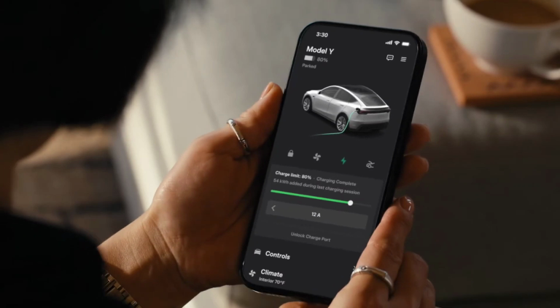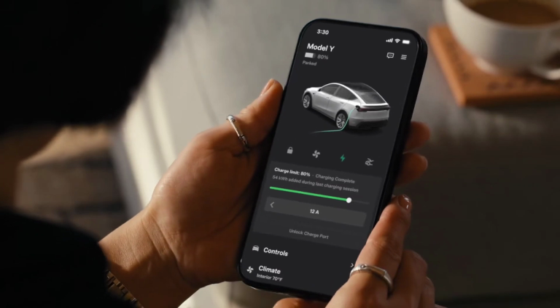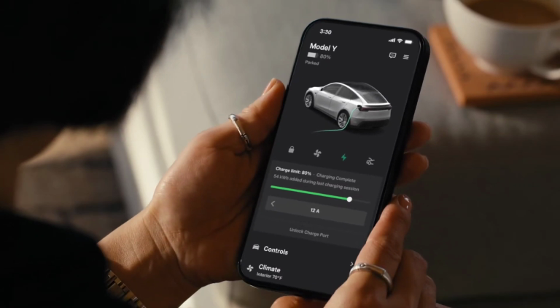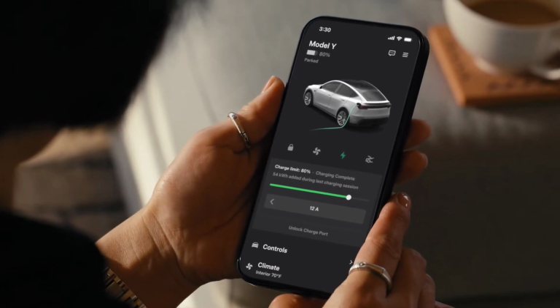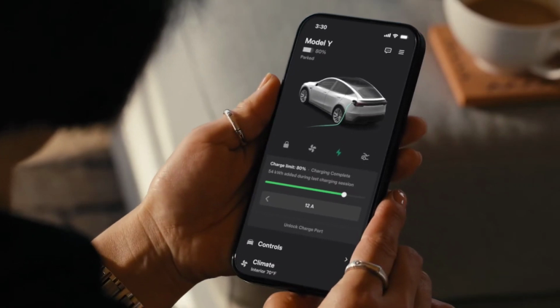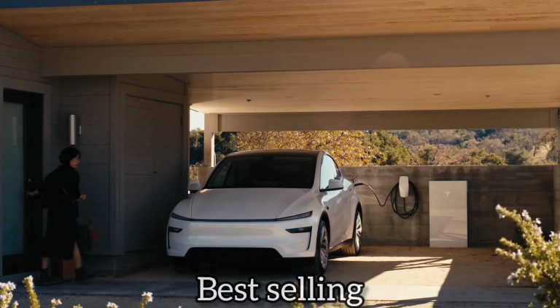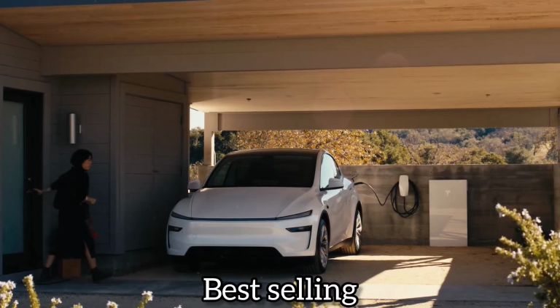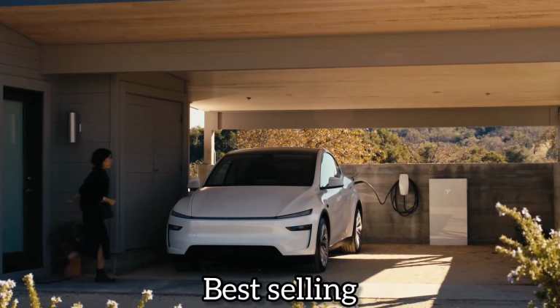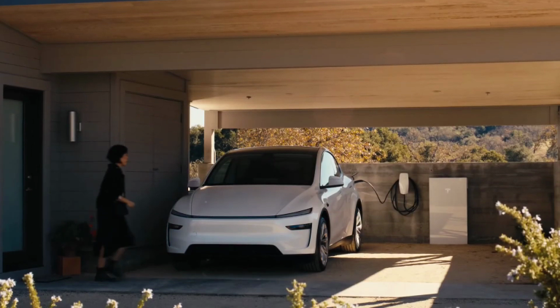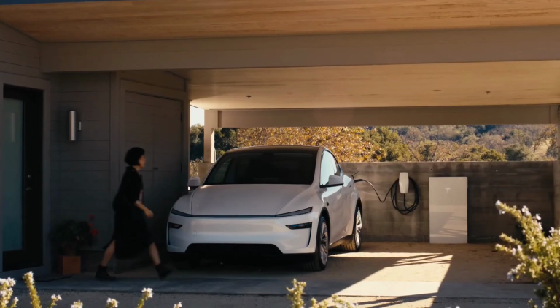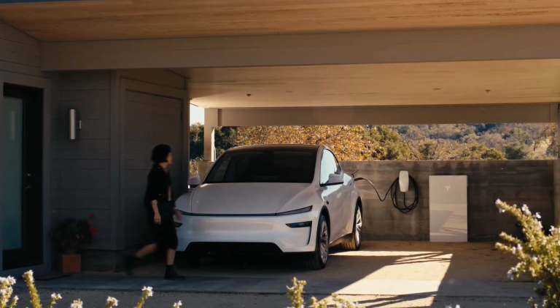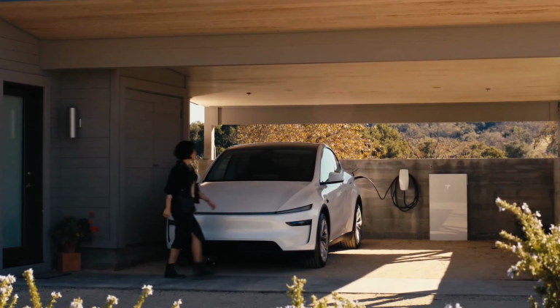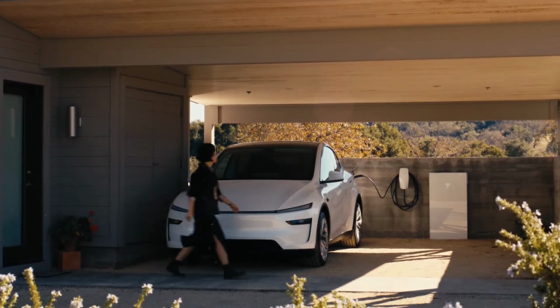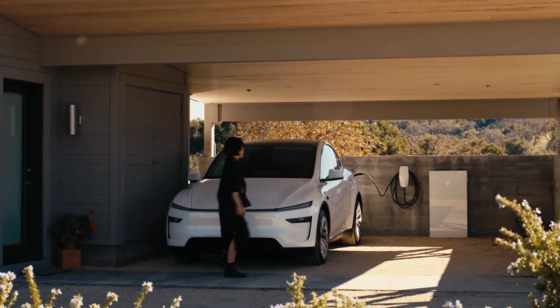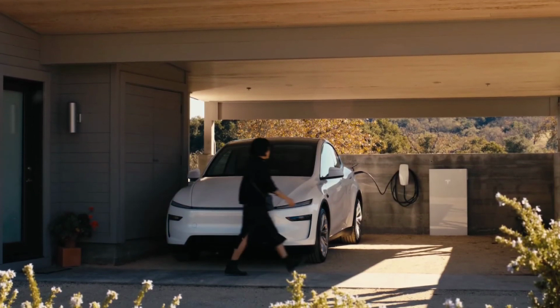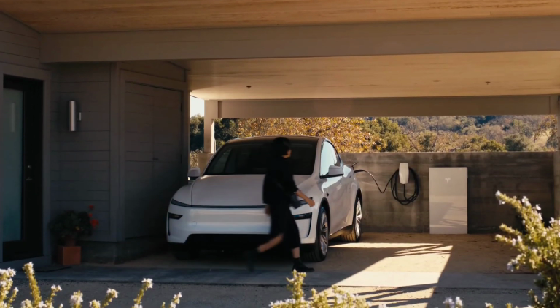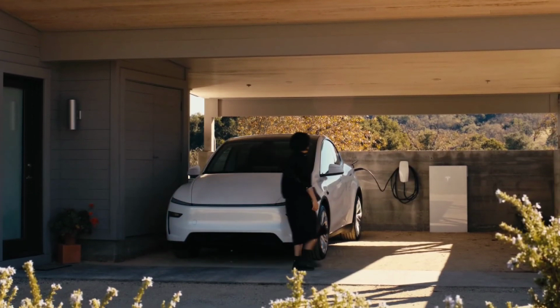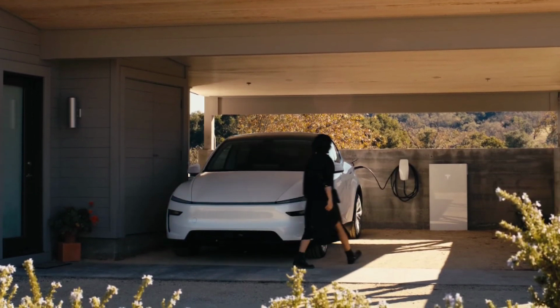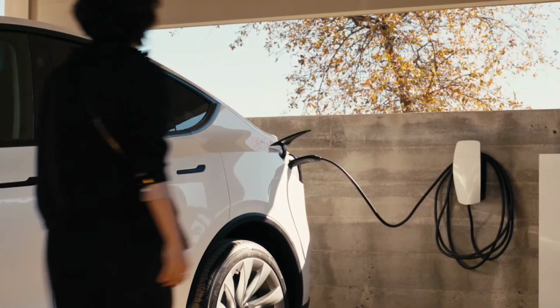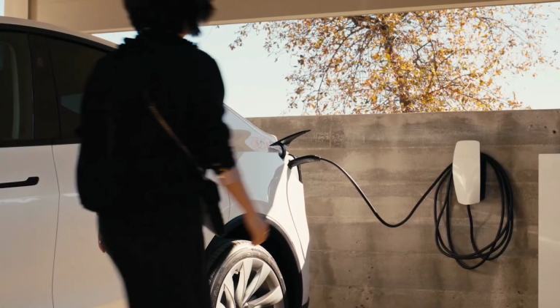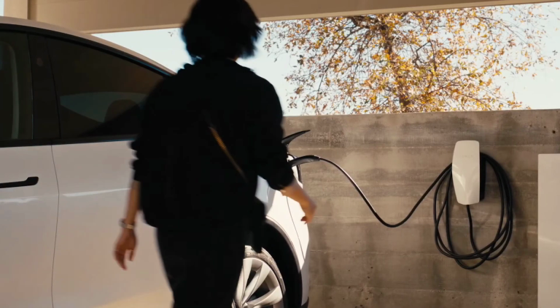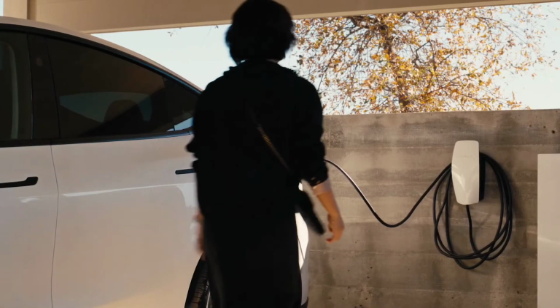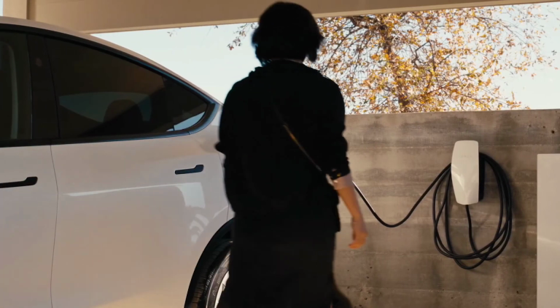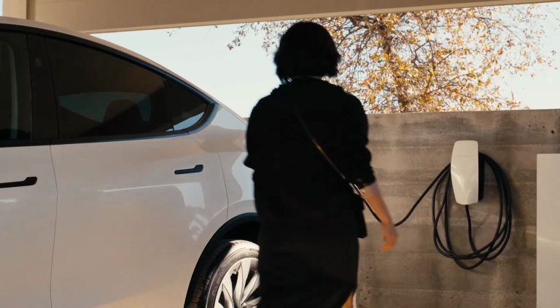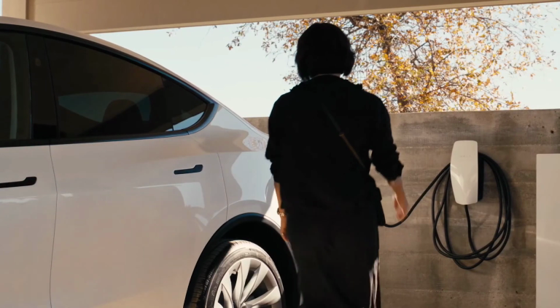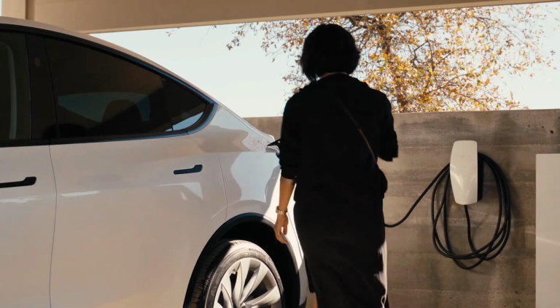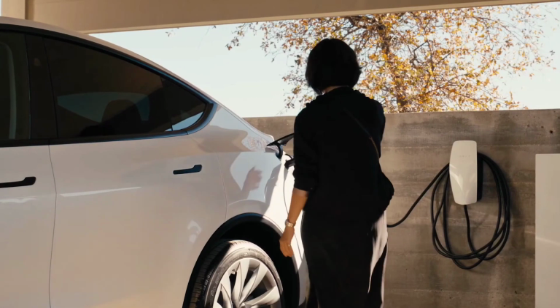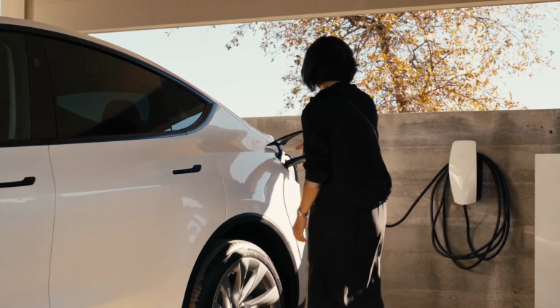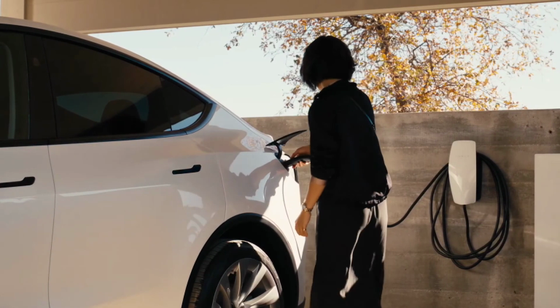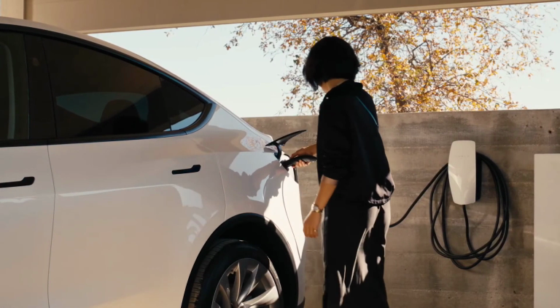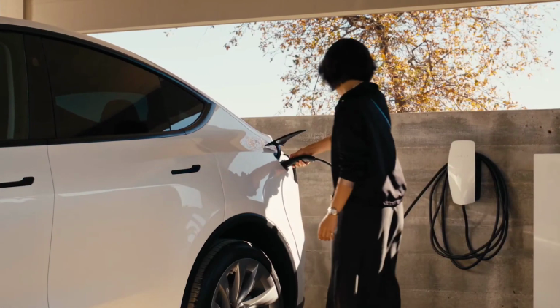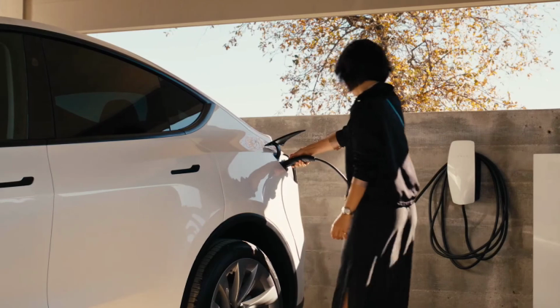The world's best-selling EV now comes with a host of upgrades that promise to enhance your driving experience in every way.